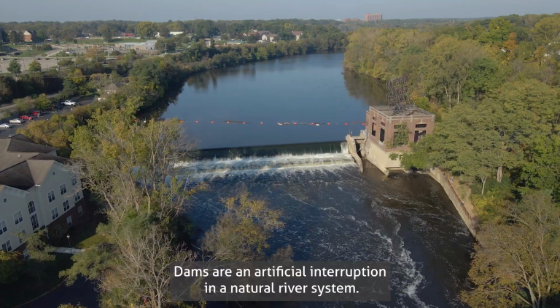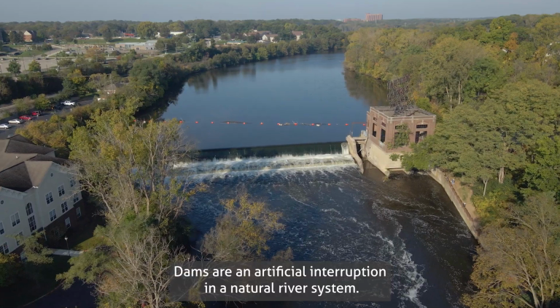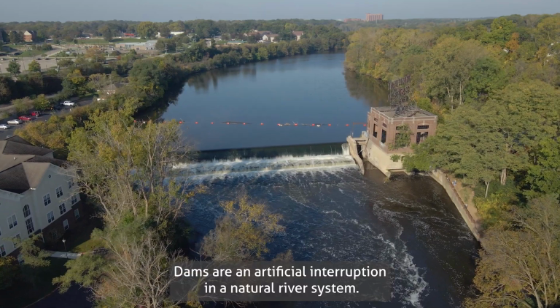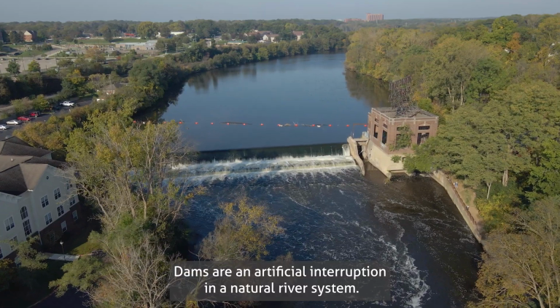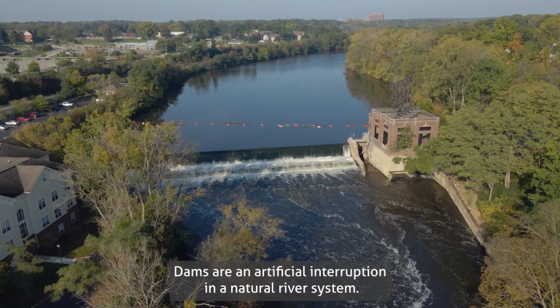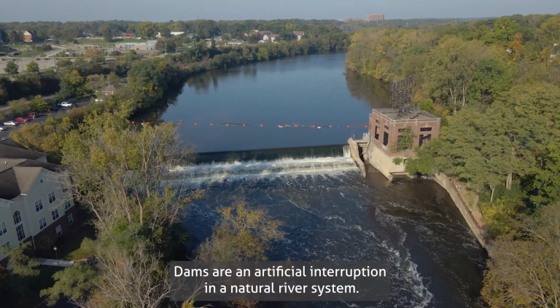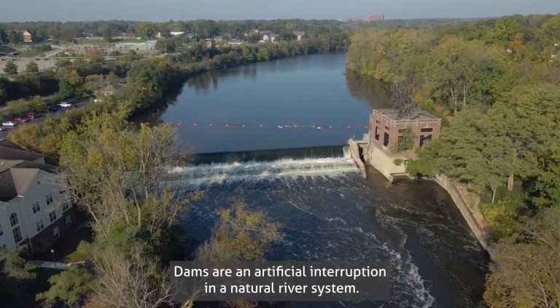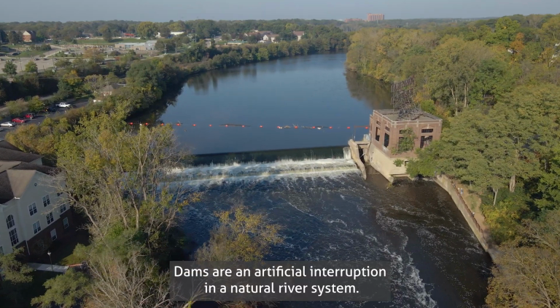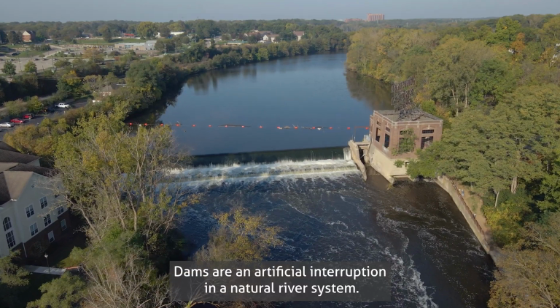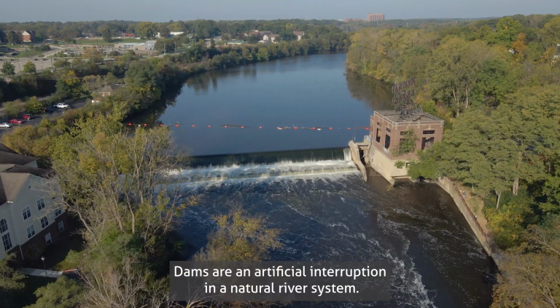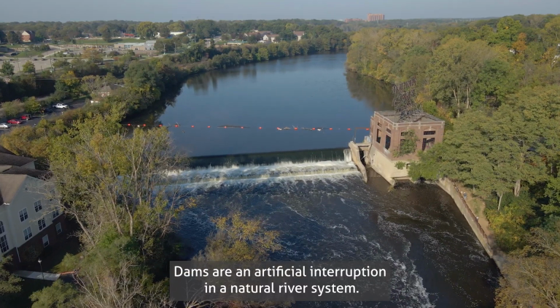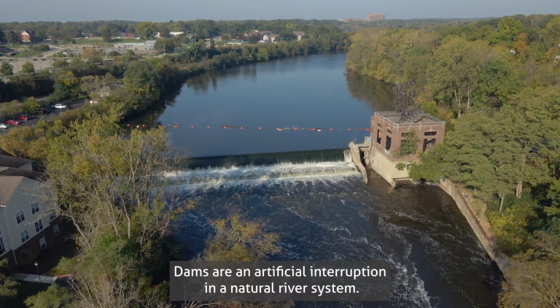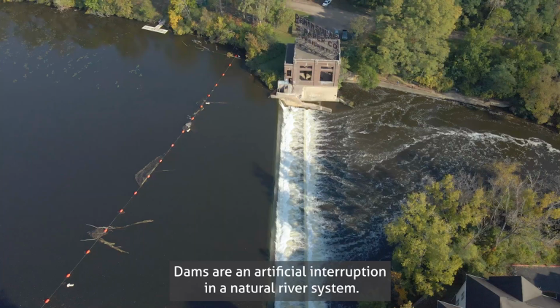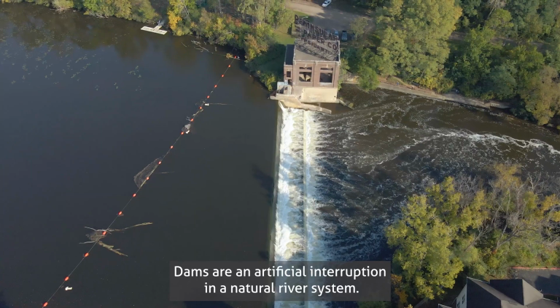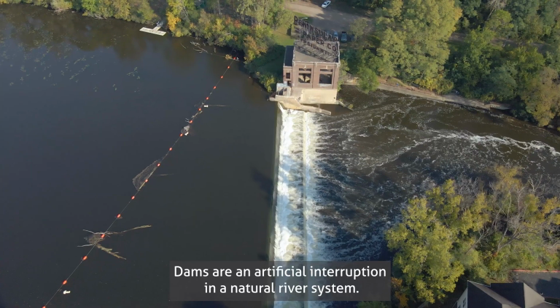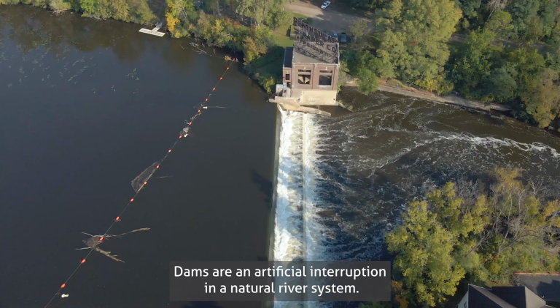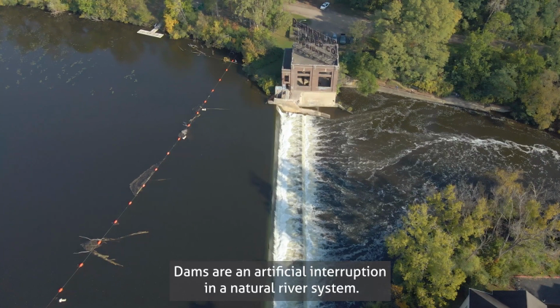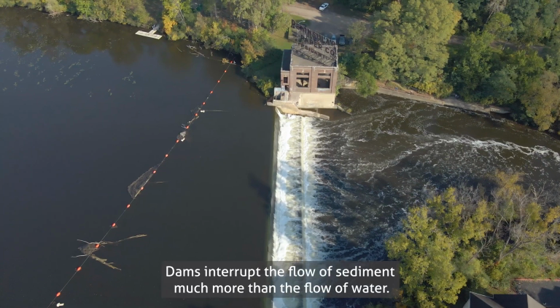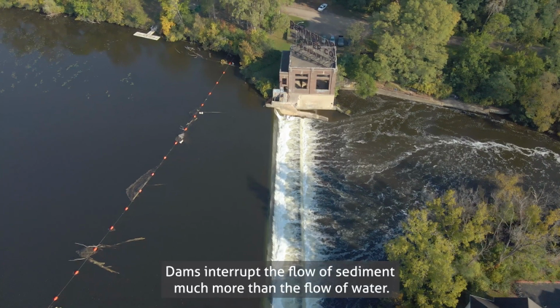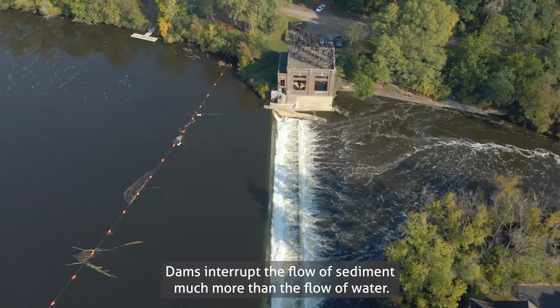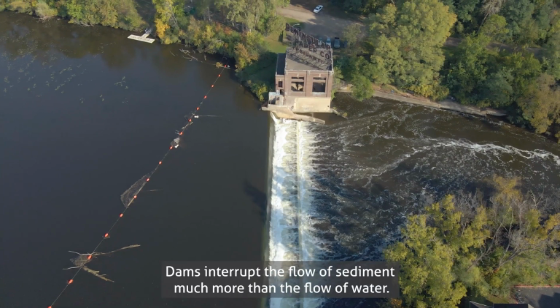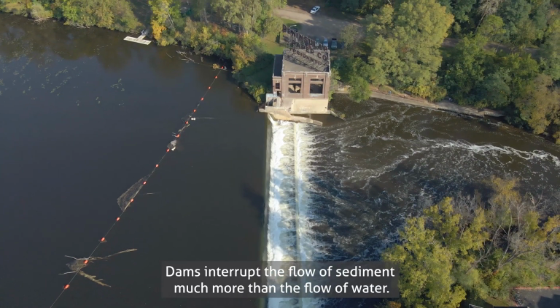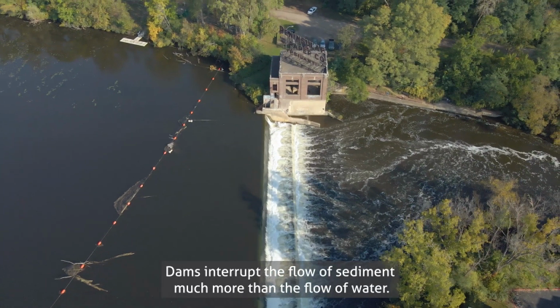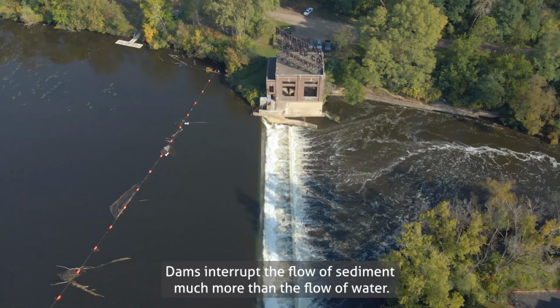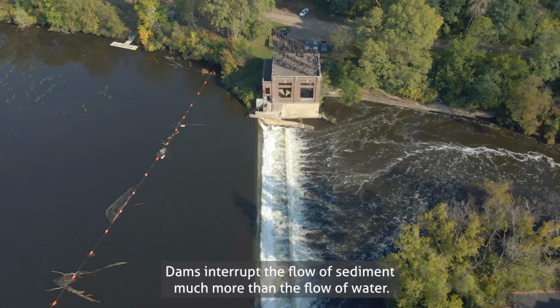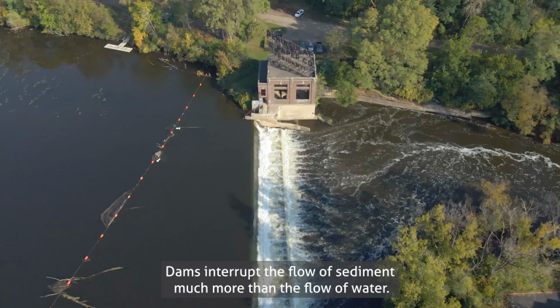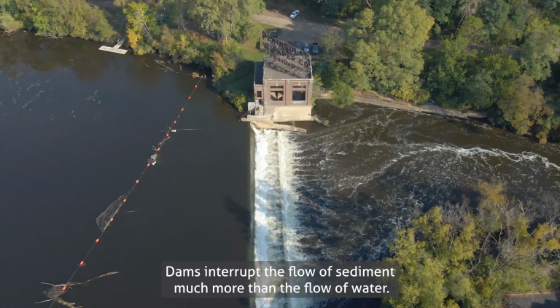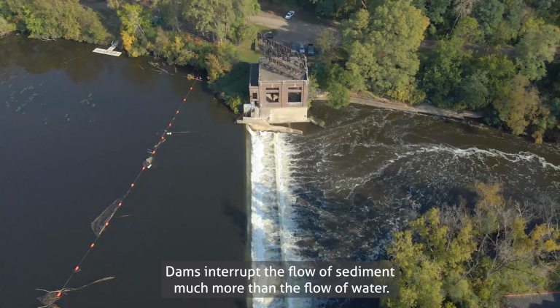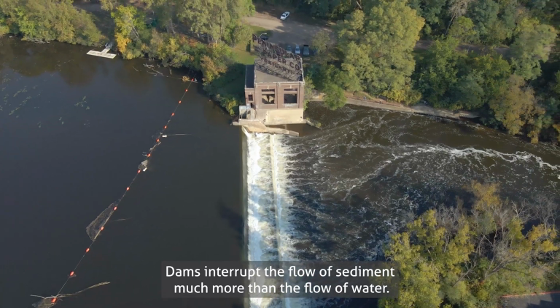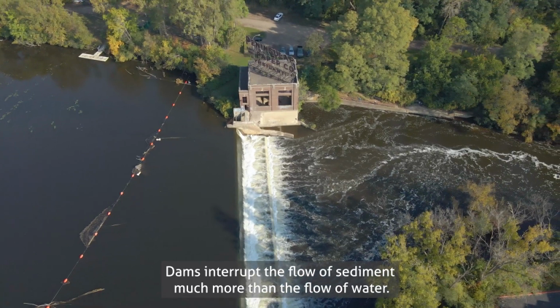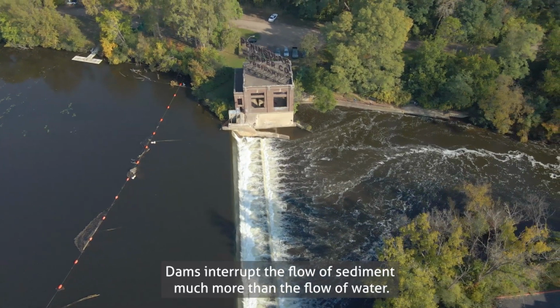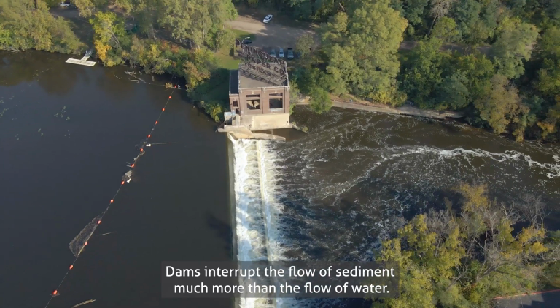Dams are an artificial interruption in a natural river system. Dams interrupt the flow of sediment much more than the flow of water.